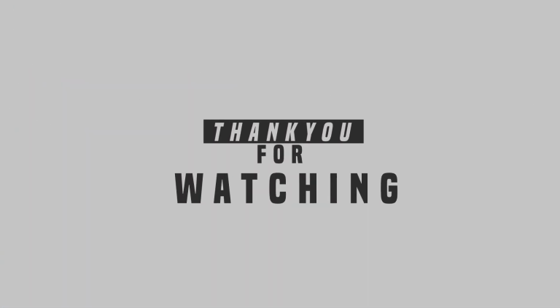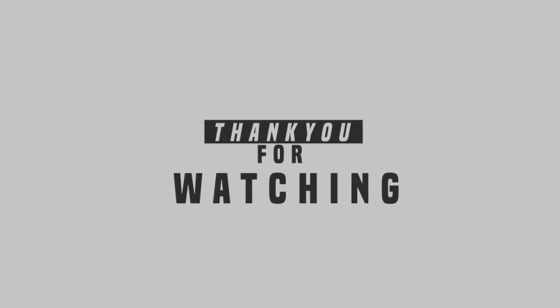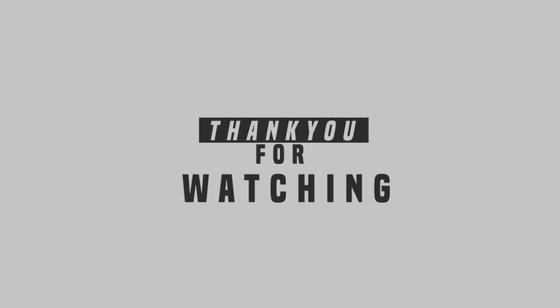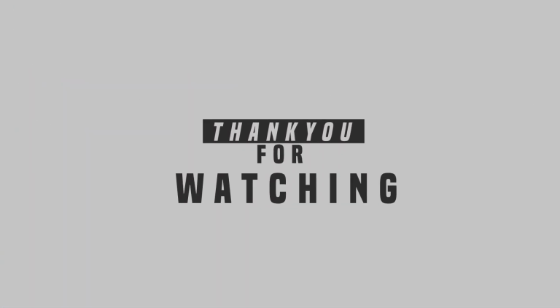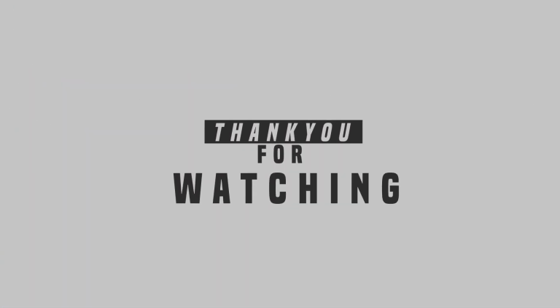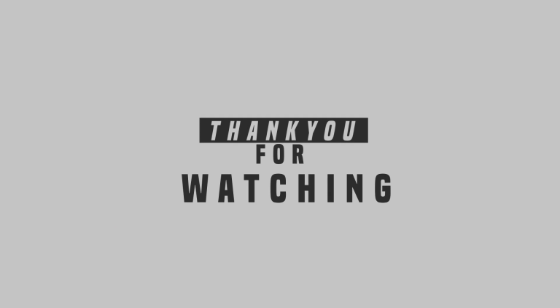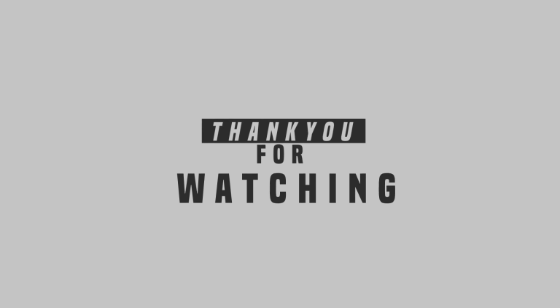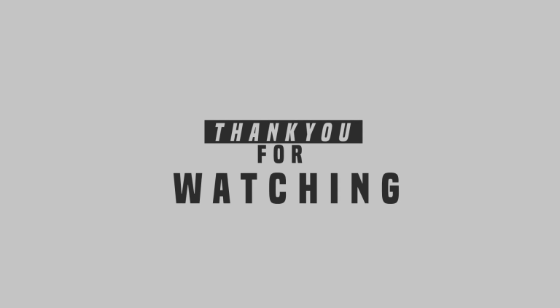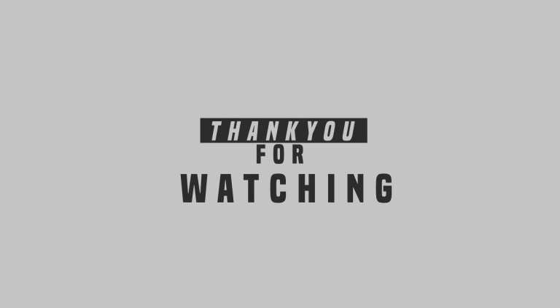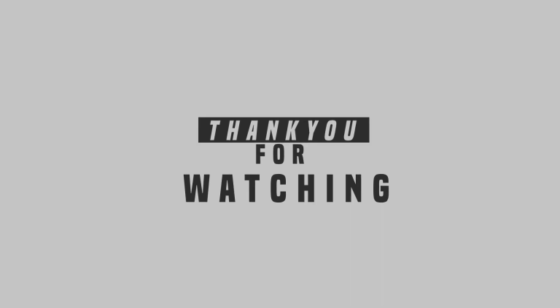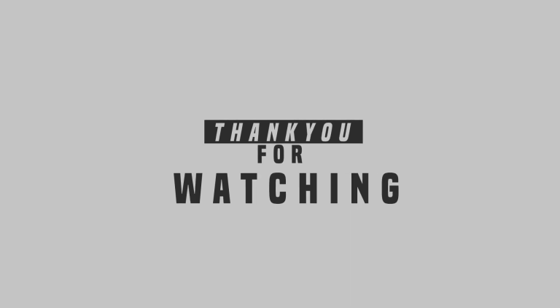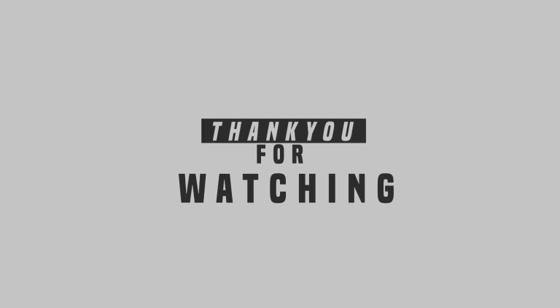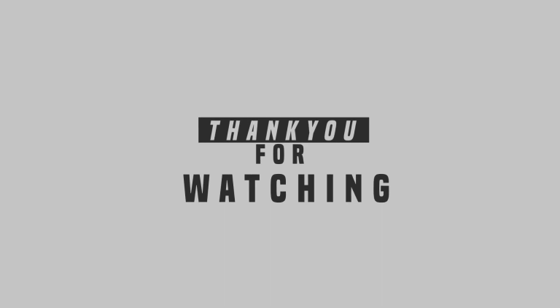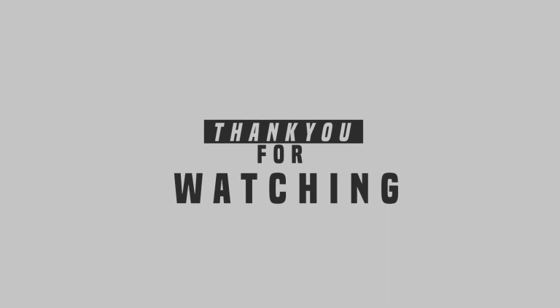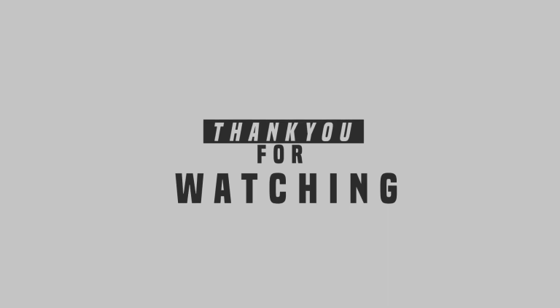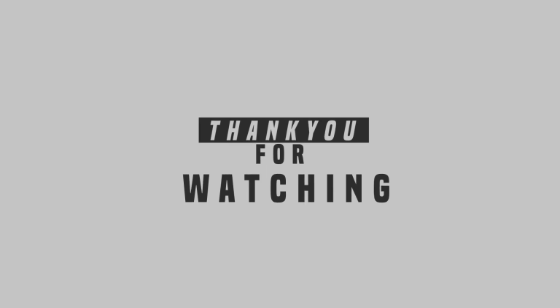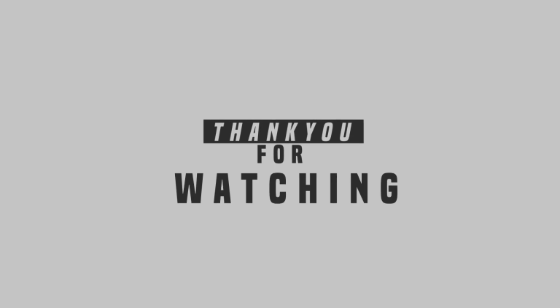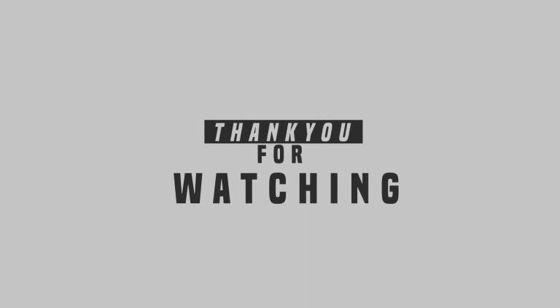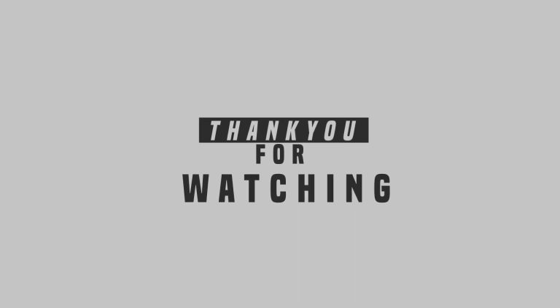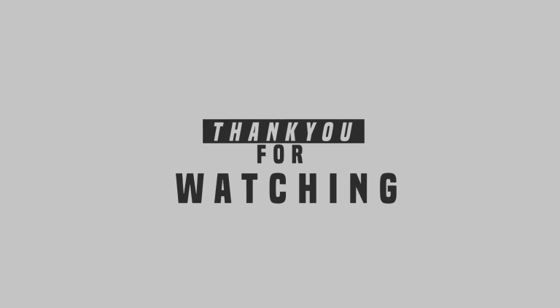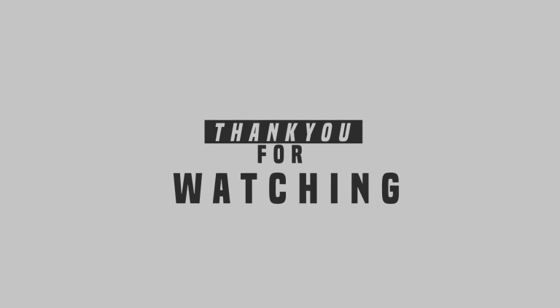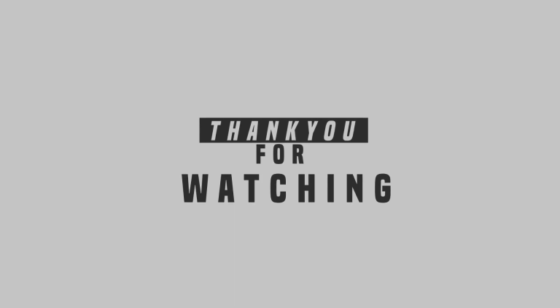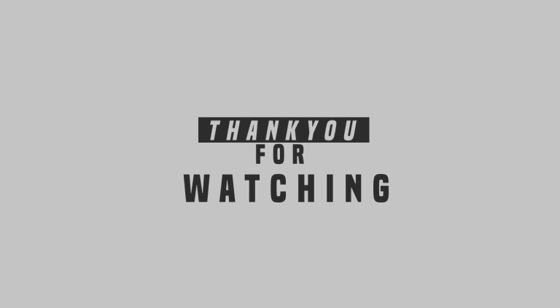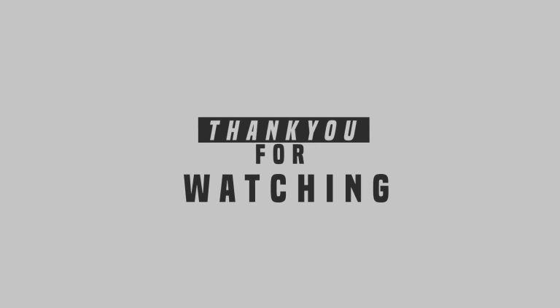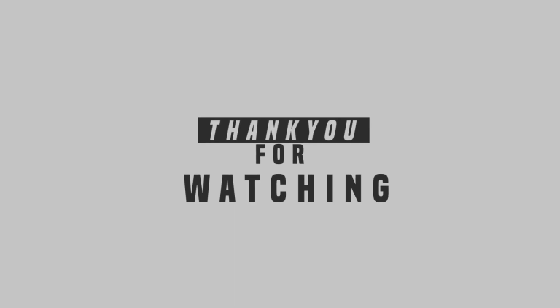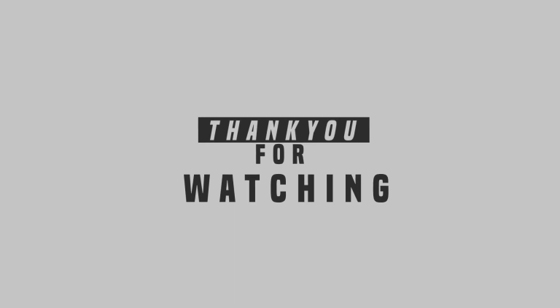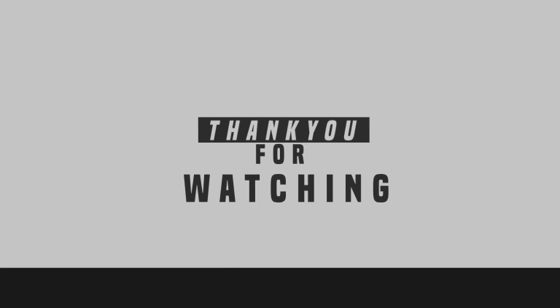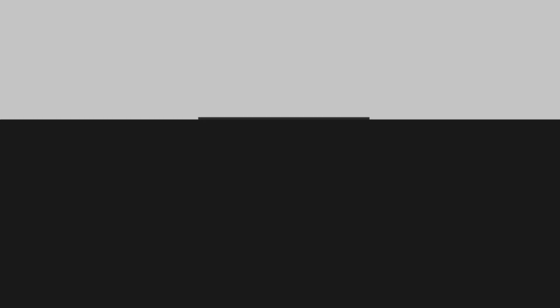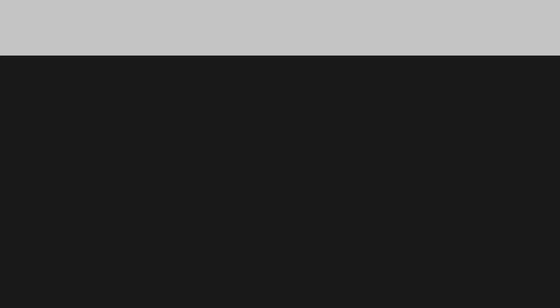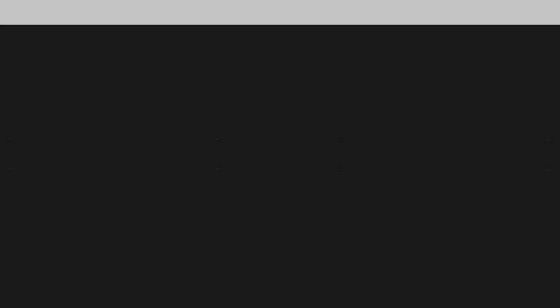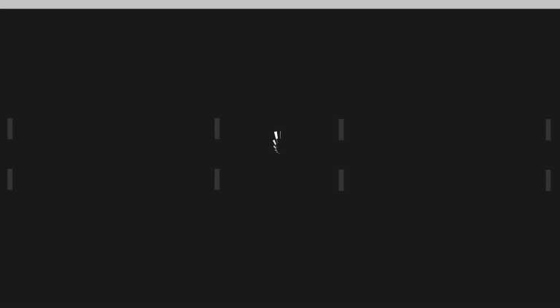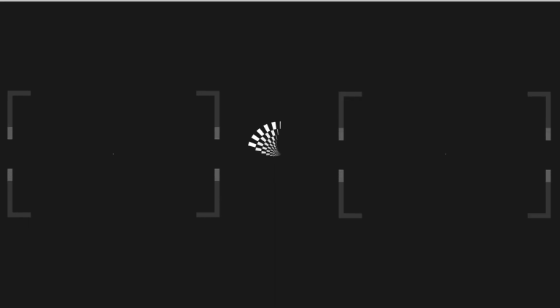If you like this video, give a thumbs up, subscribe if you haven't already, and let me know in the comment section what kind of videos you want to see next. Peace out.